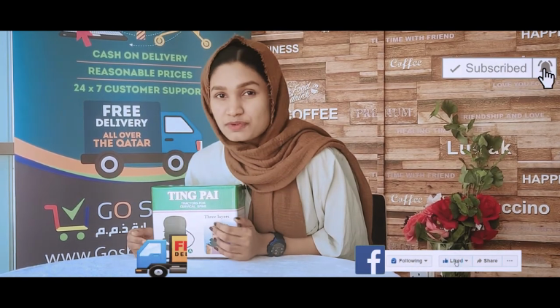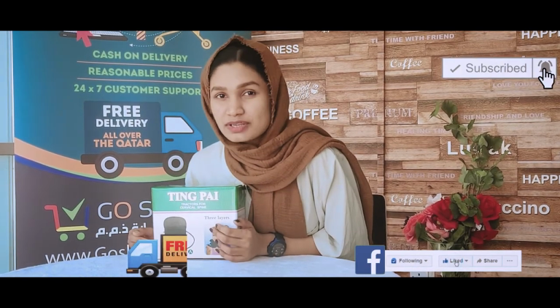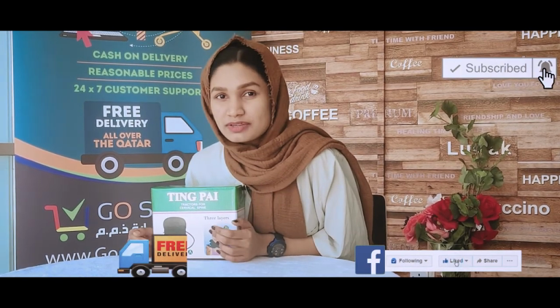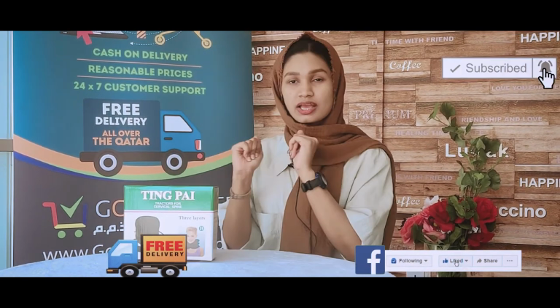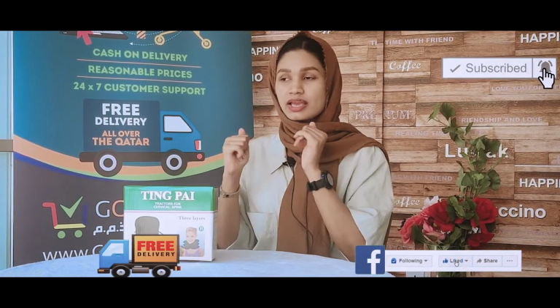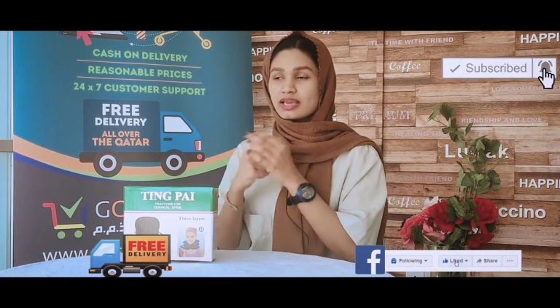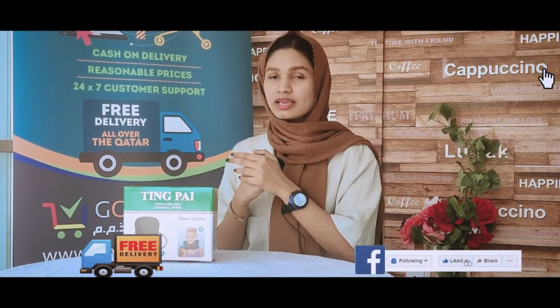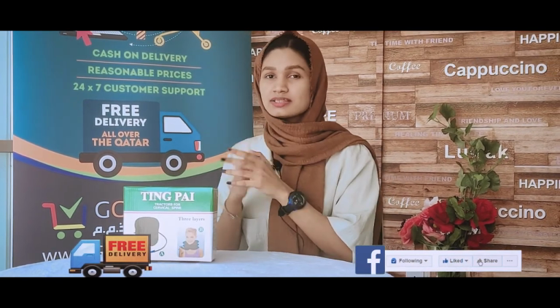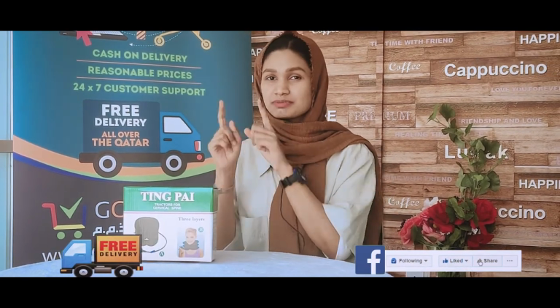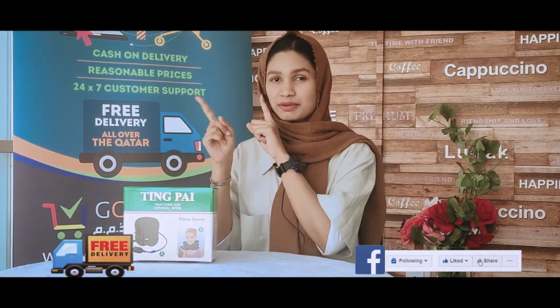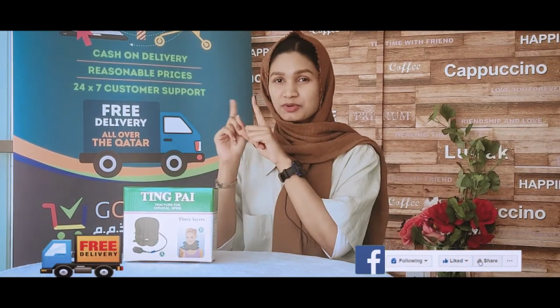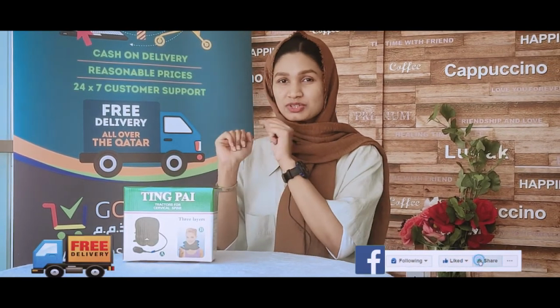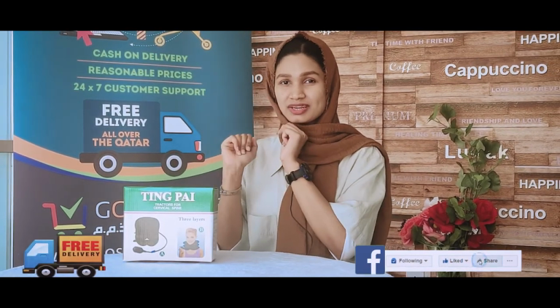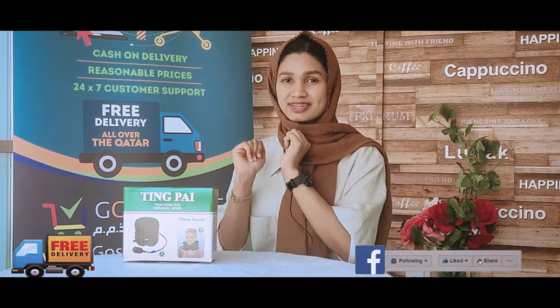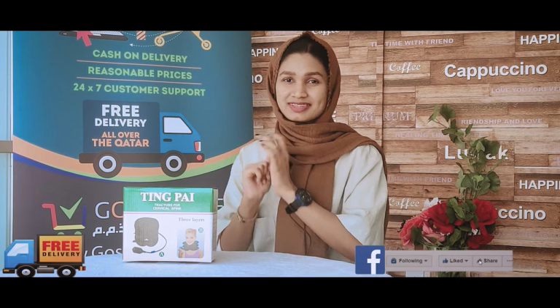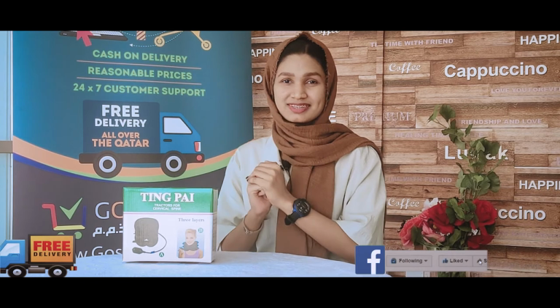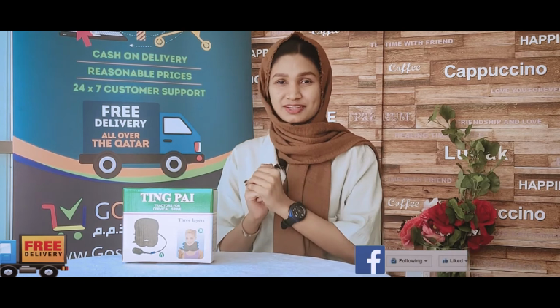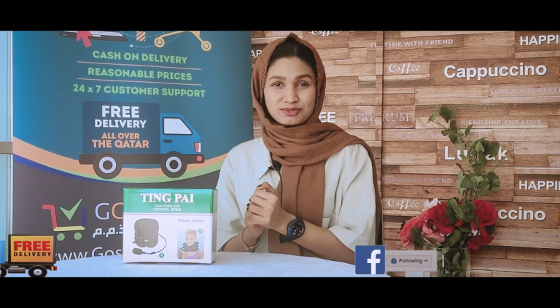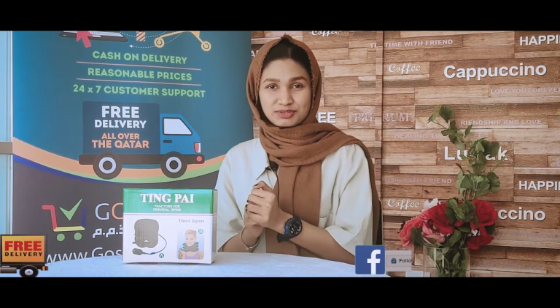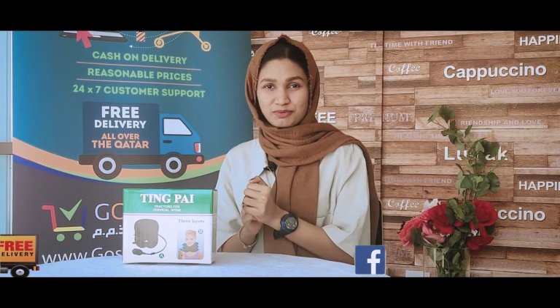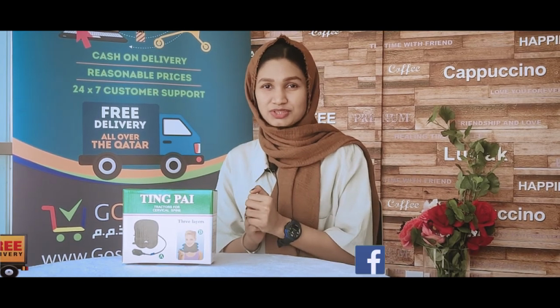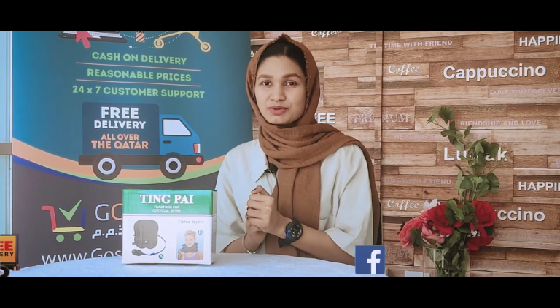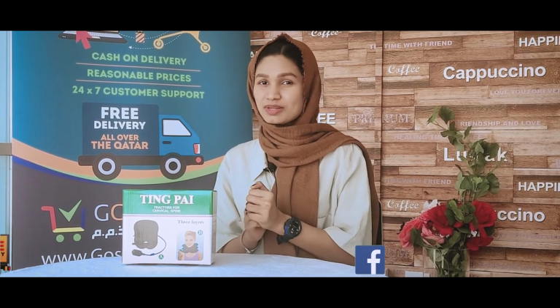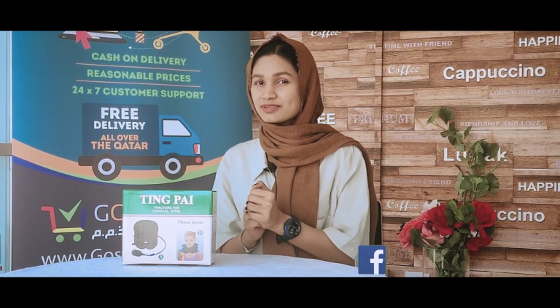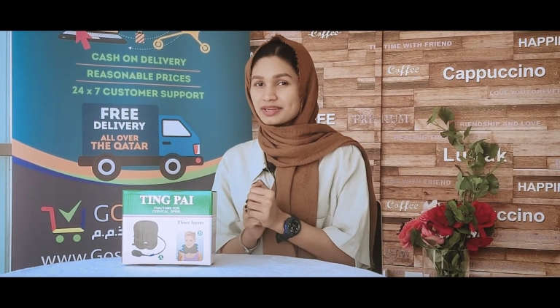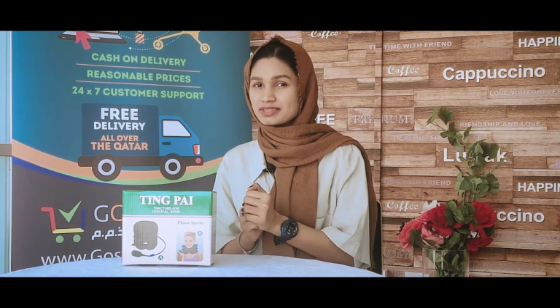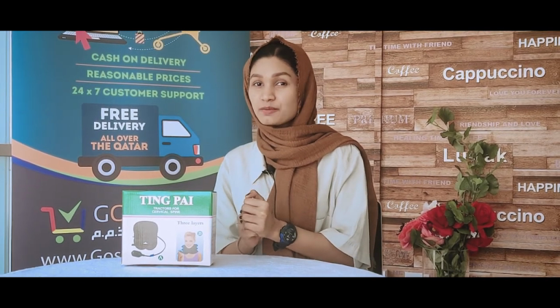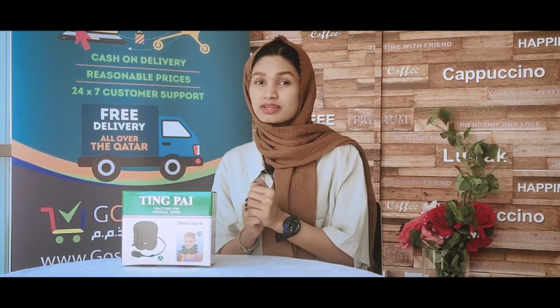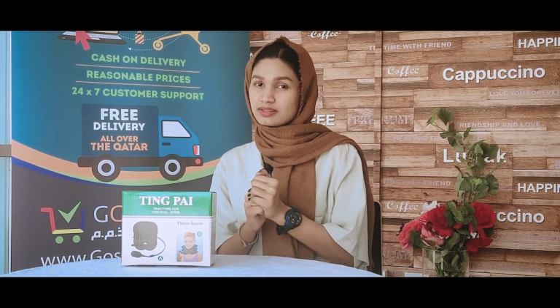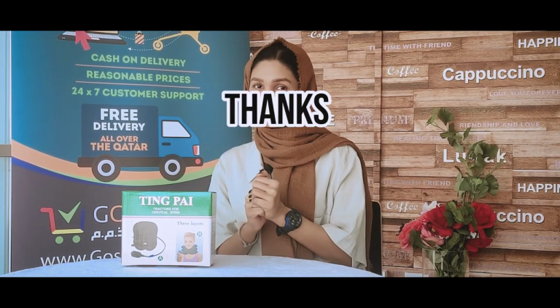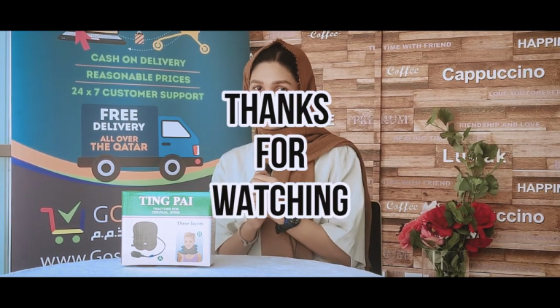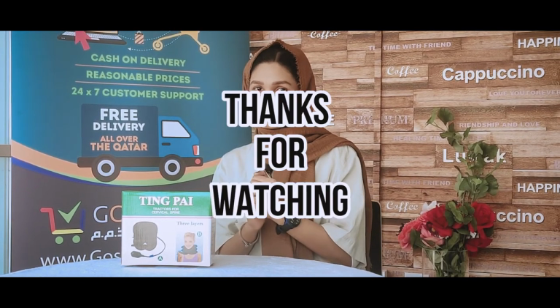Subscribe to our channel — that's it. Thank you so much for watching. We'll see you next time with another unboxing.